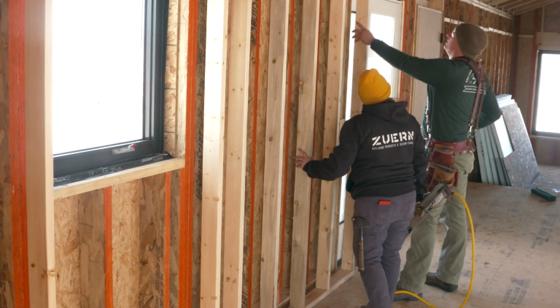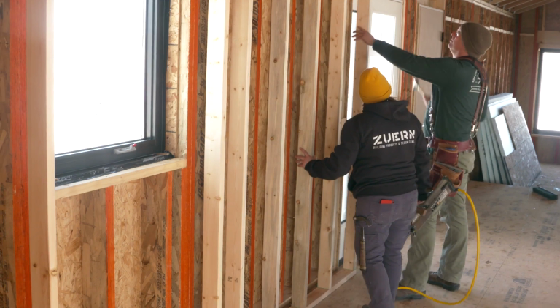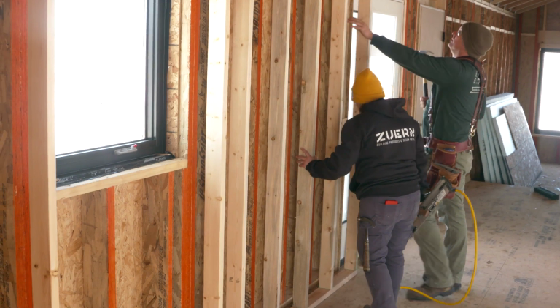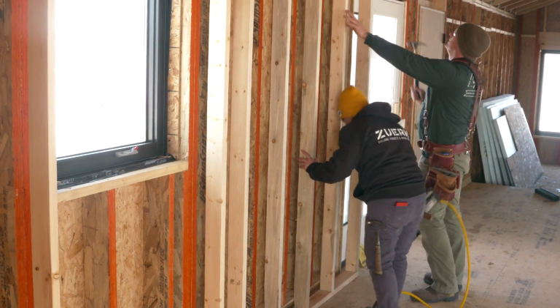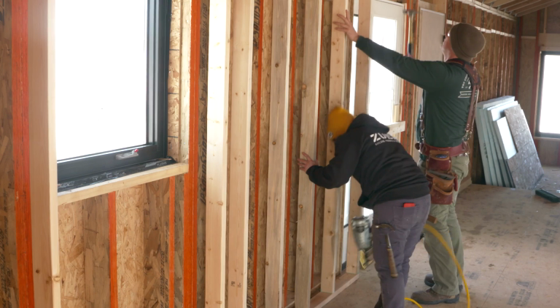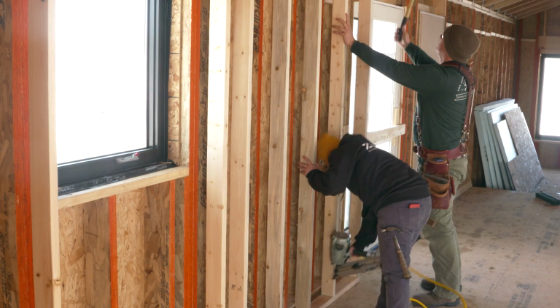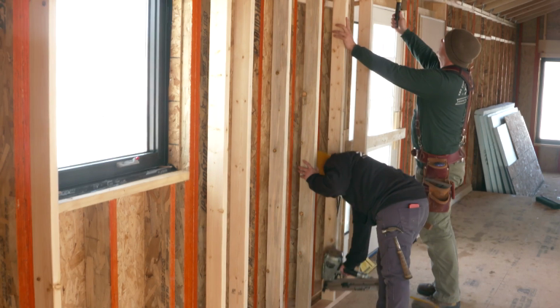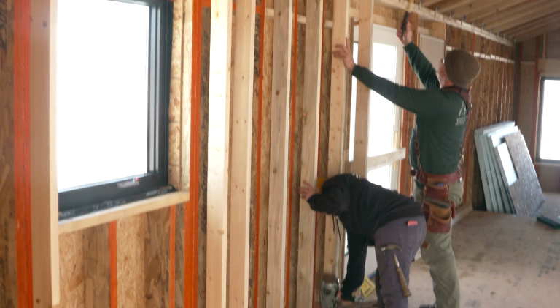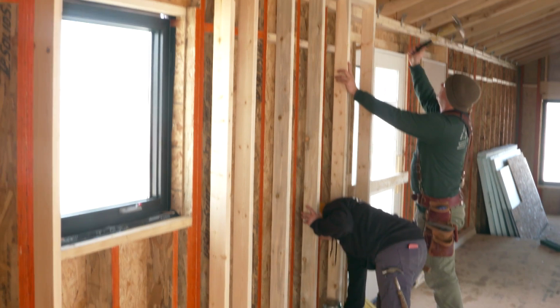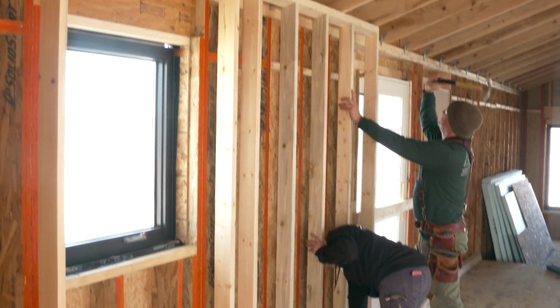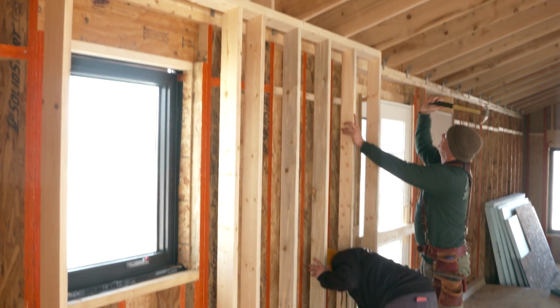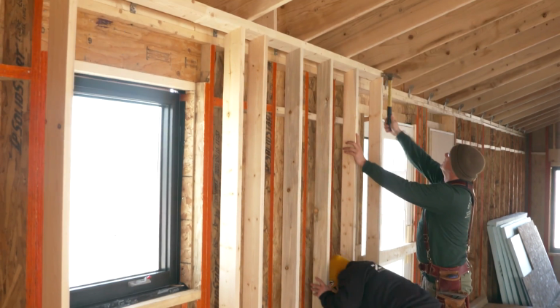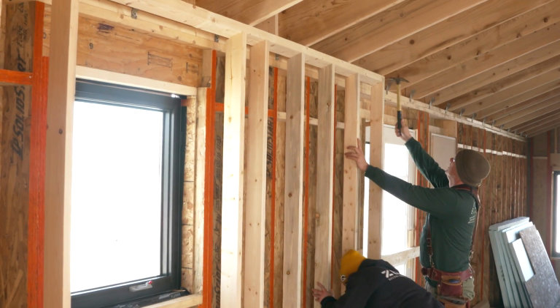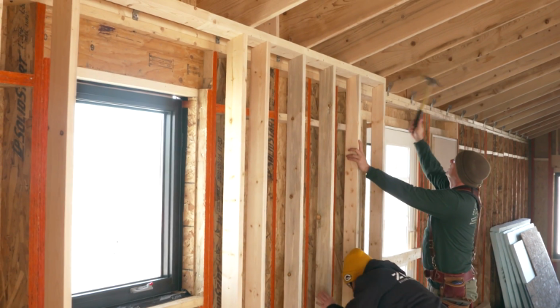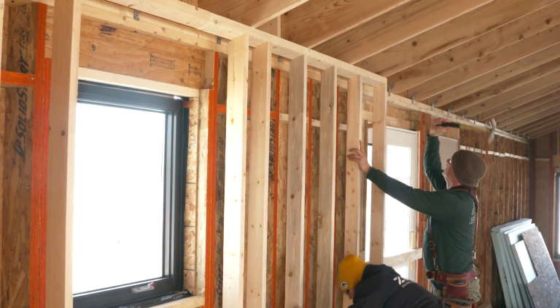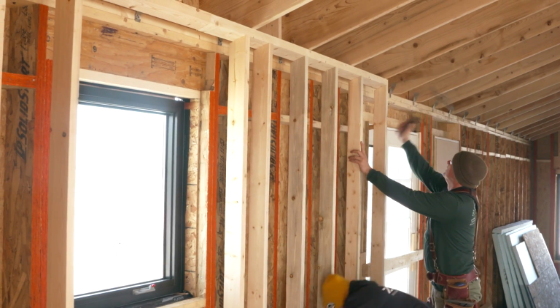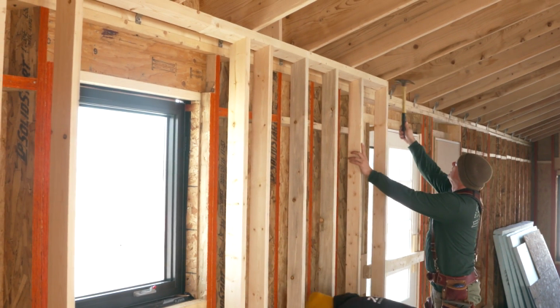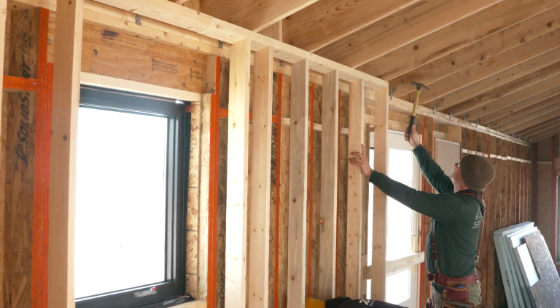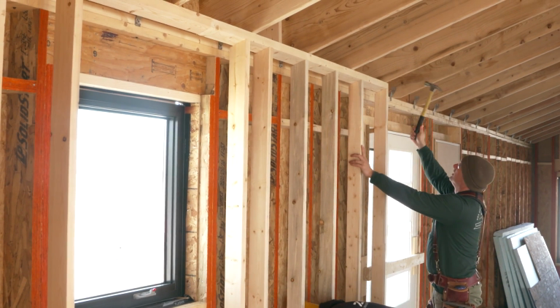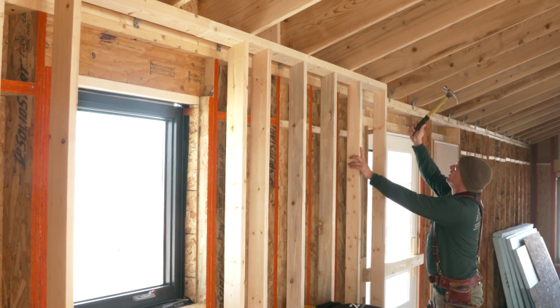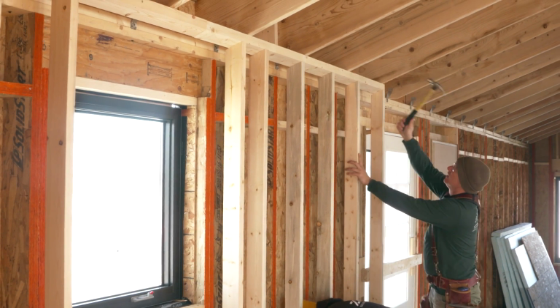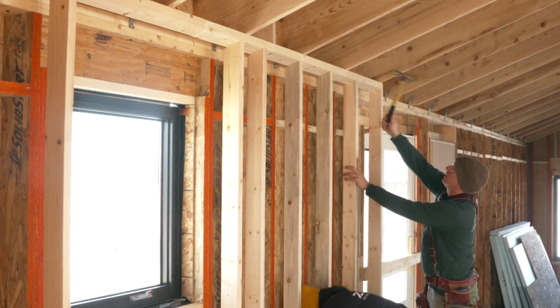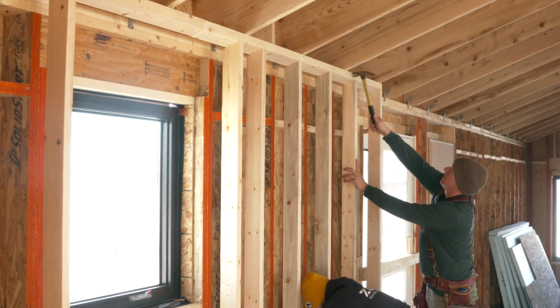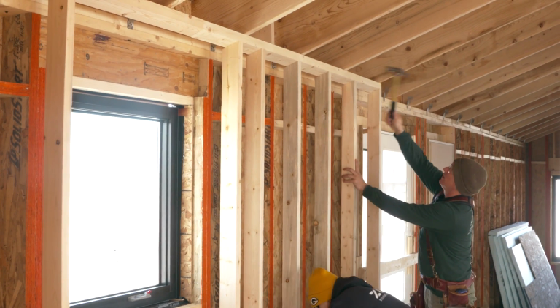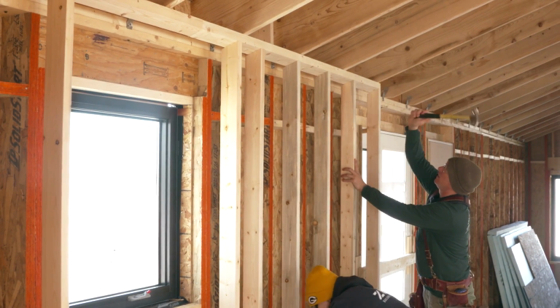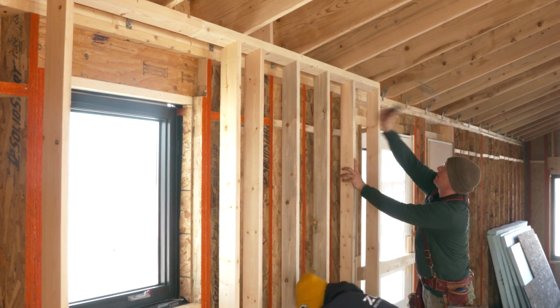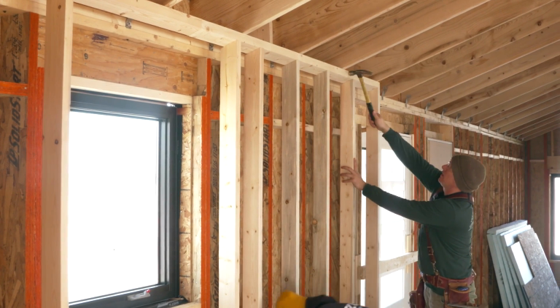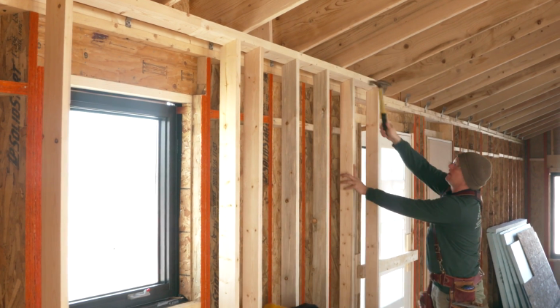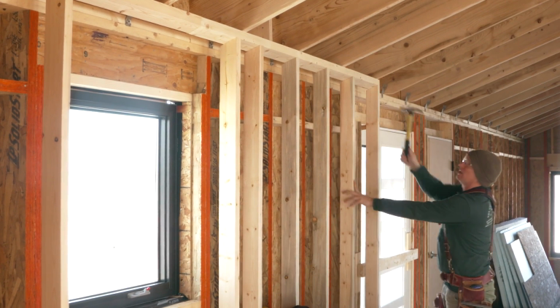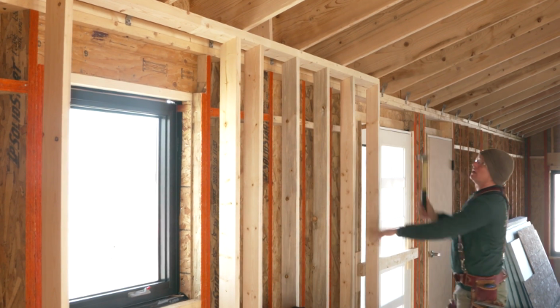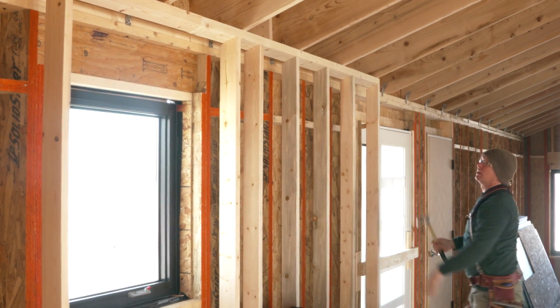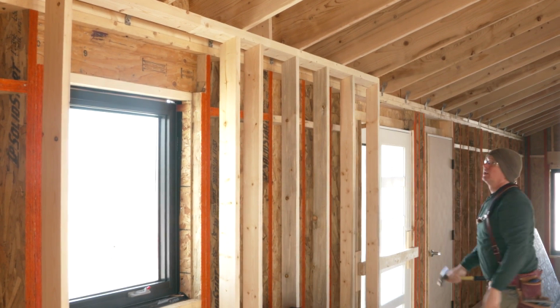If you do have a flat ceiling, framing your wall a quarter of an inch shorter will help keep it from binding when raised.